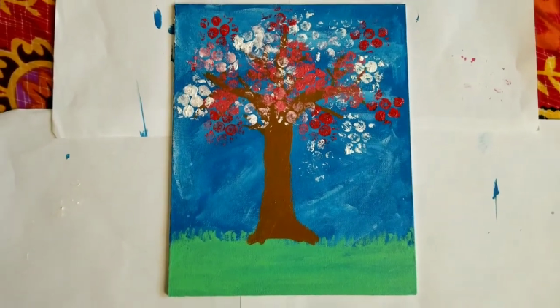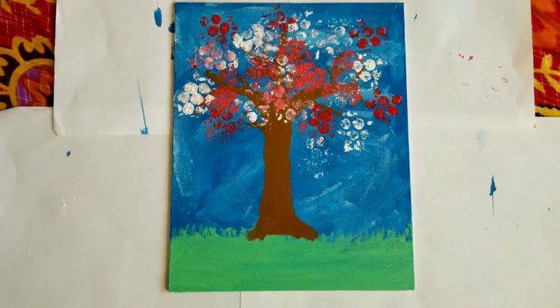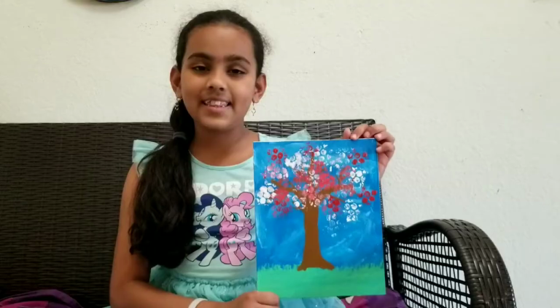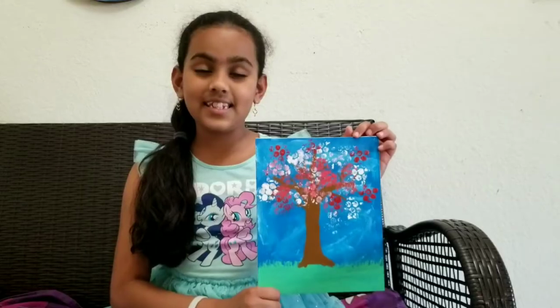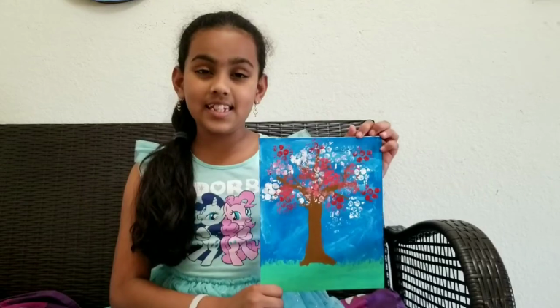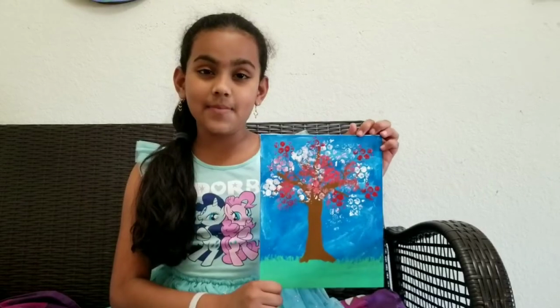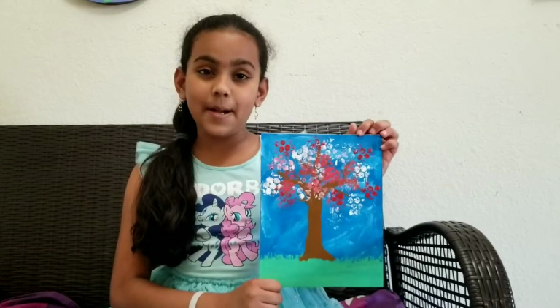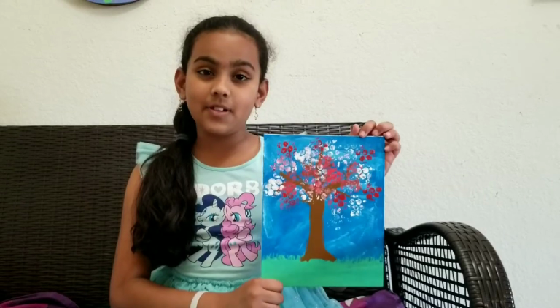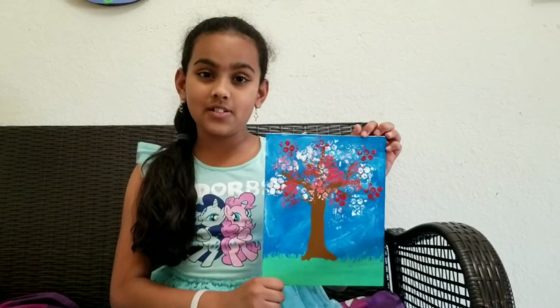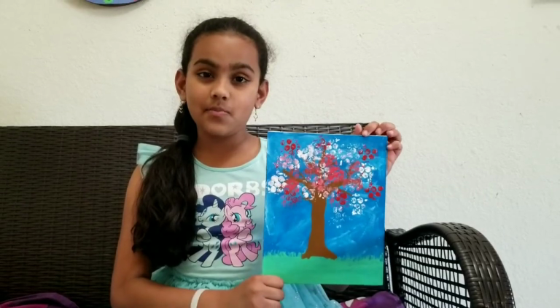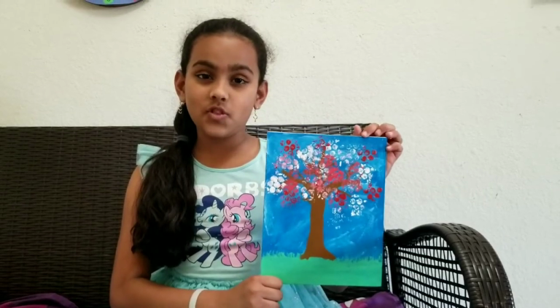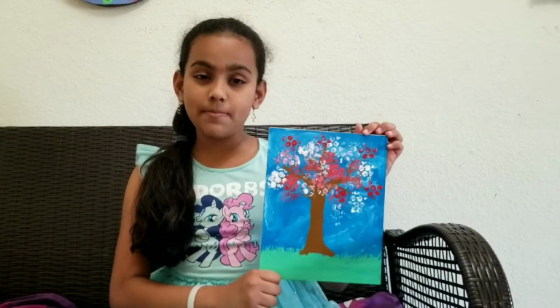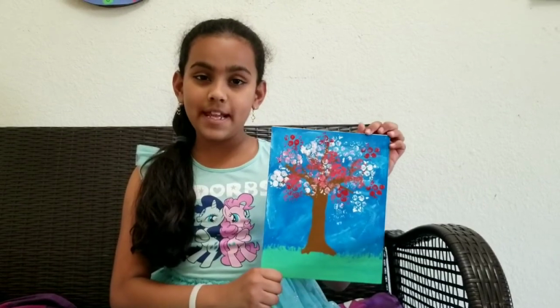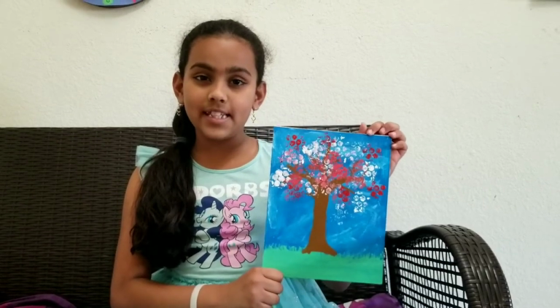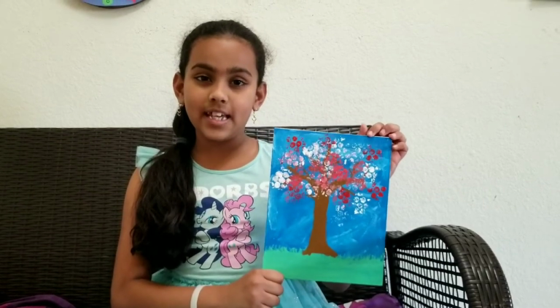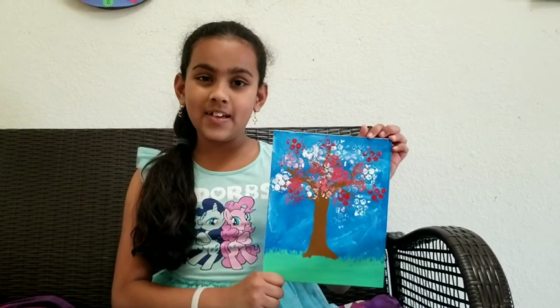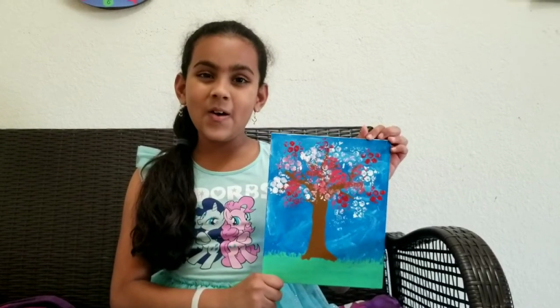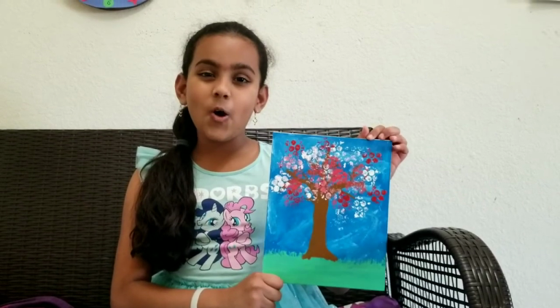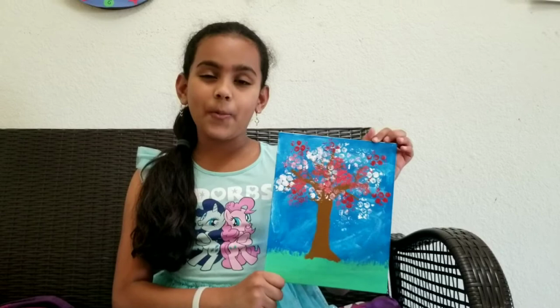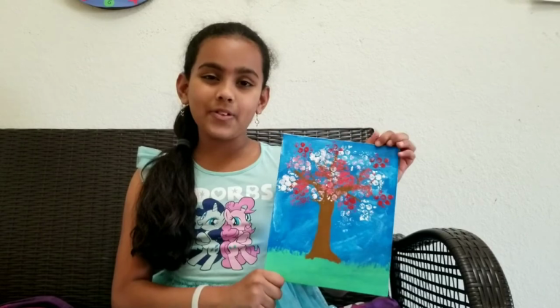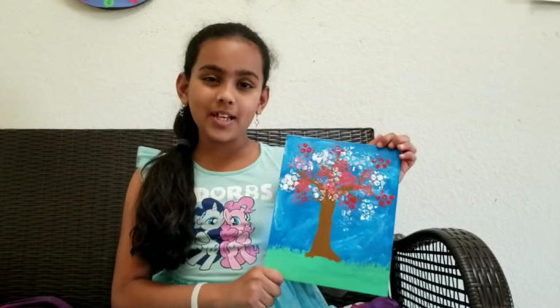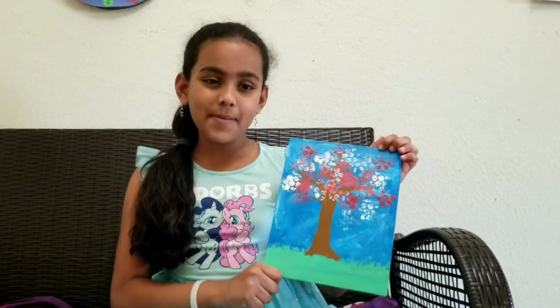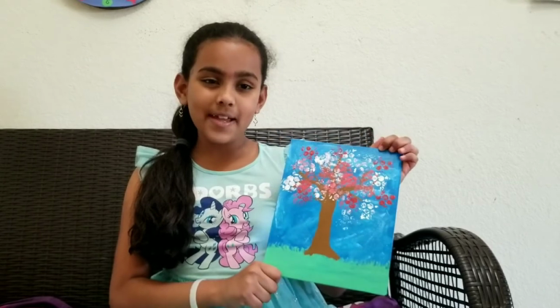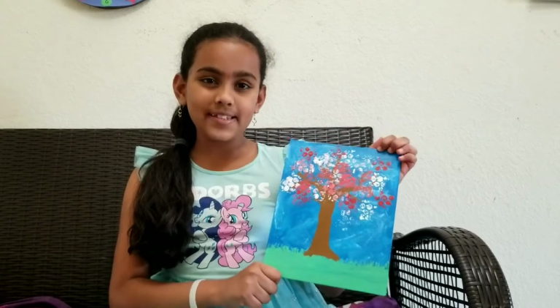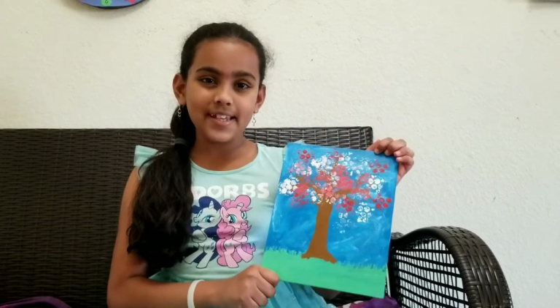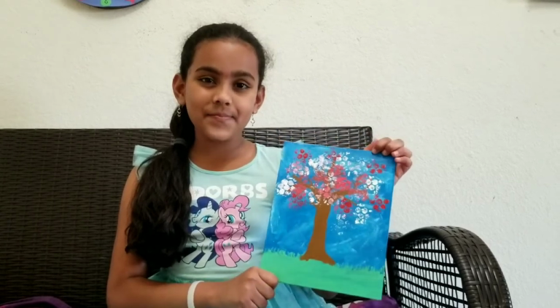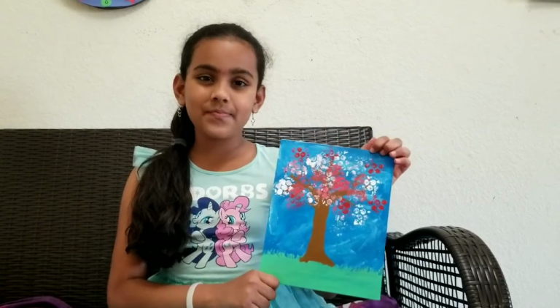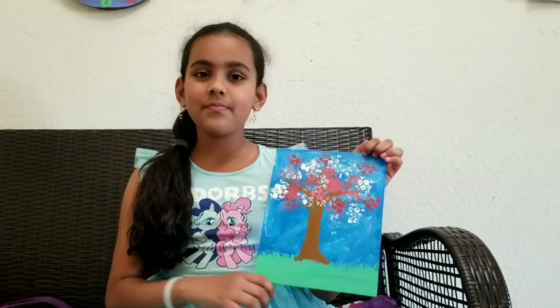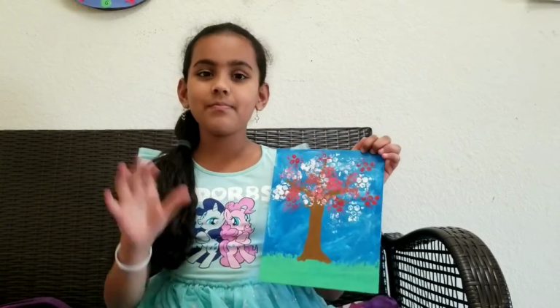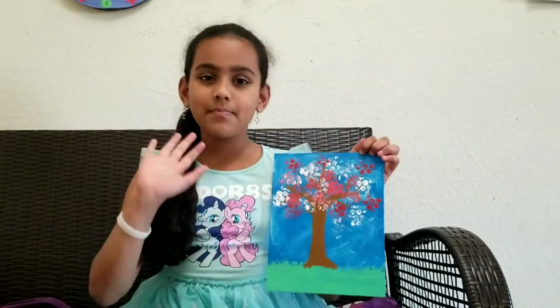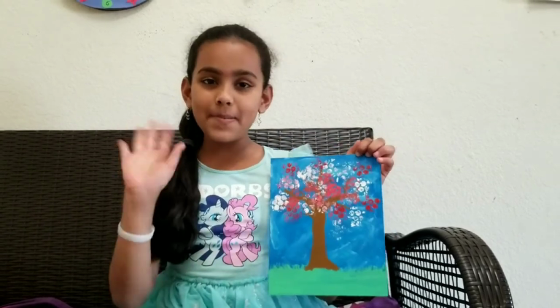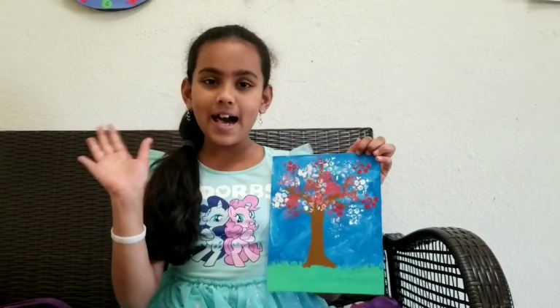This is my blossom tree painting. Hope you like my painting. Bye-bye!